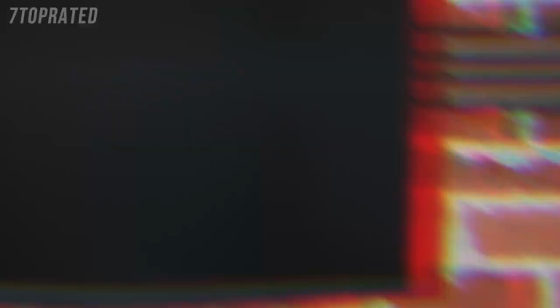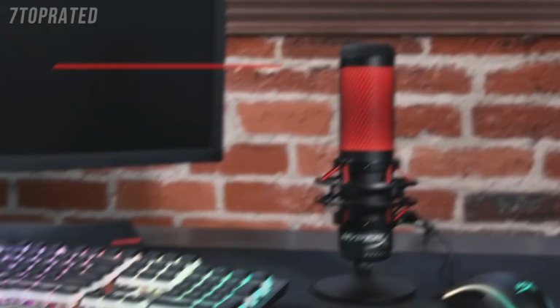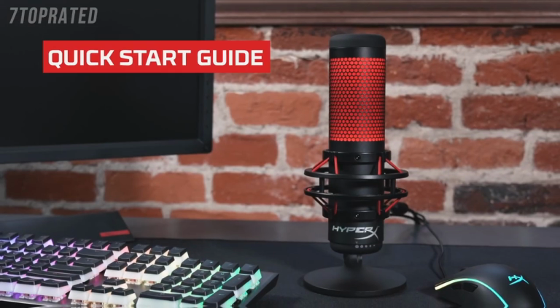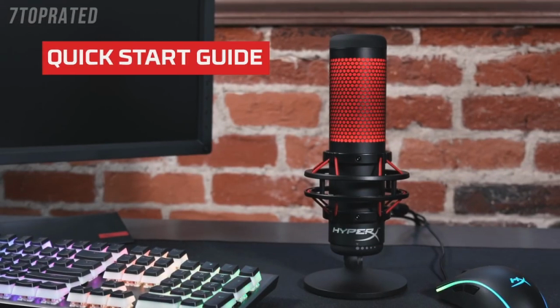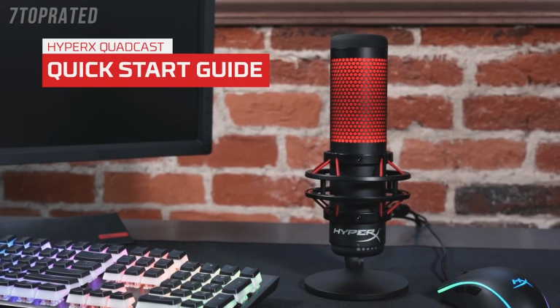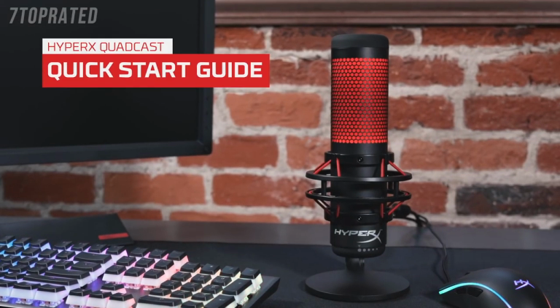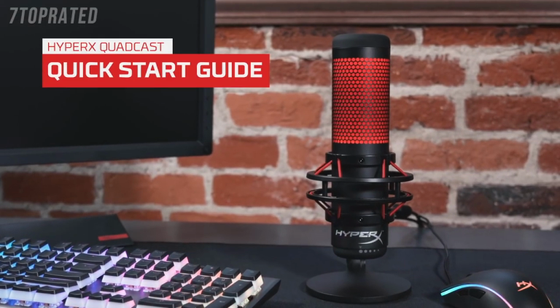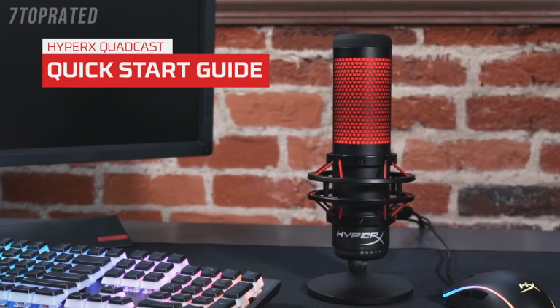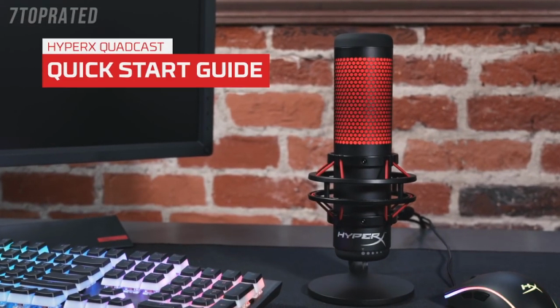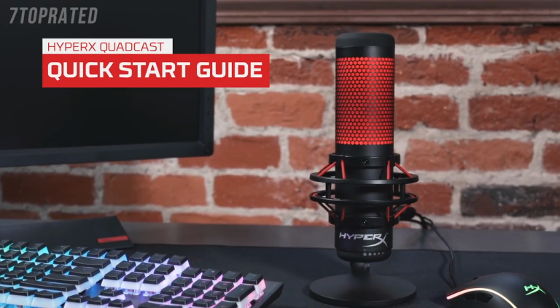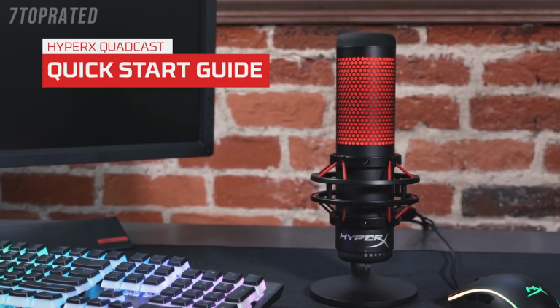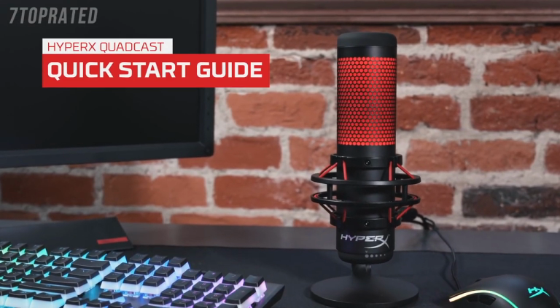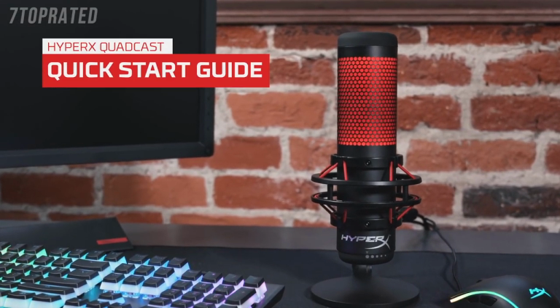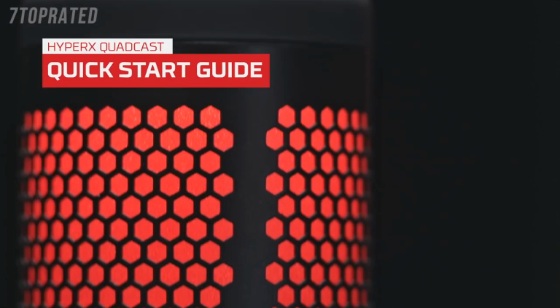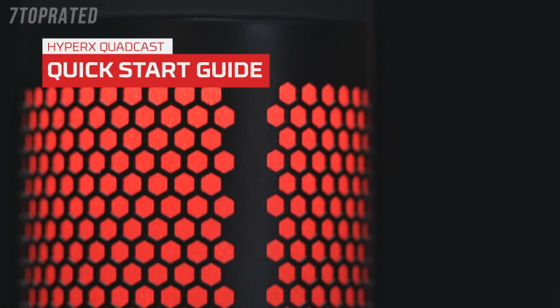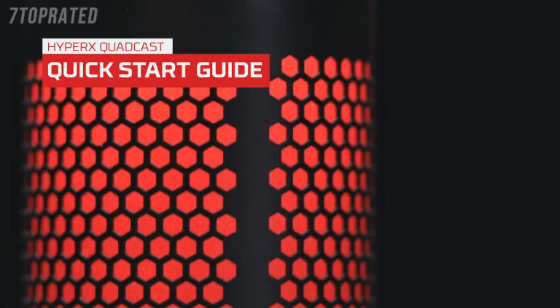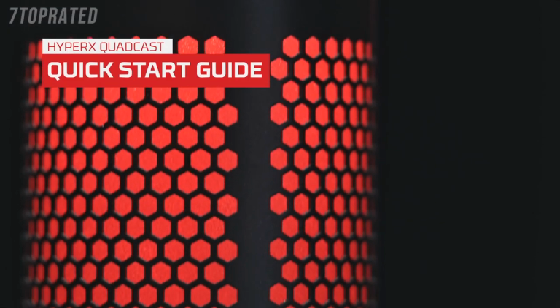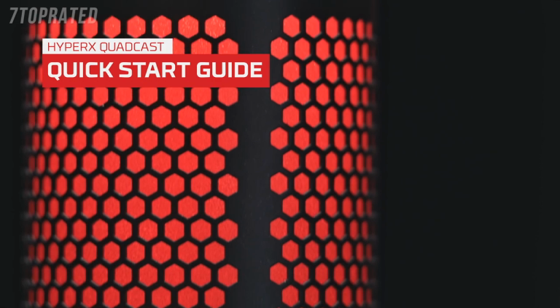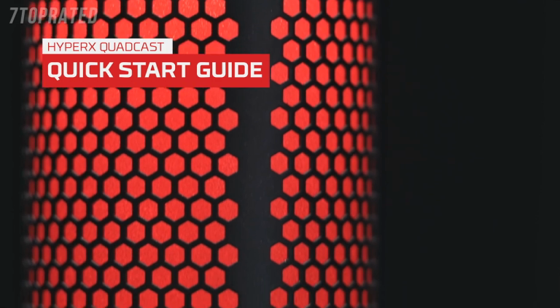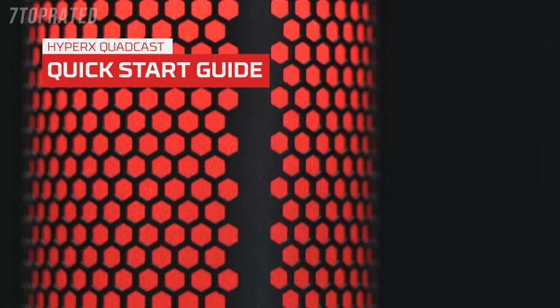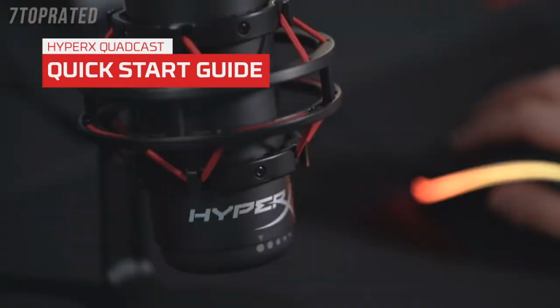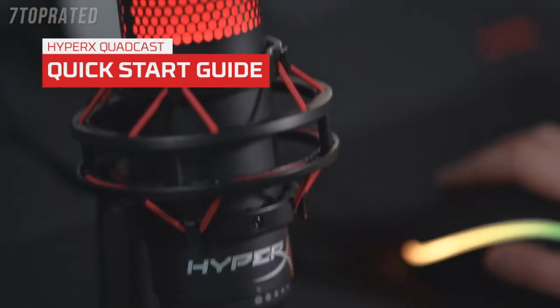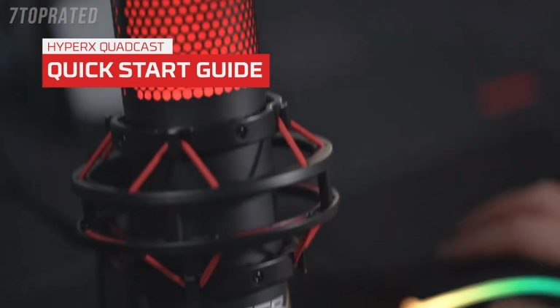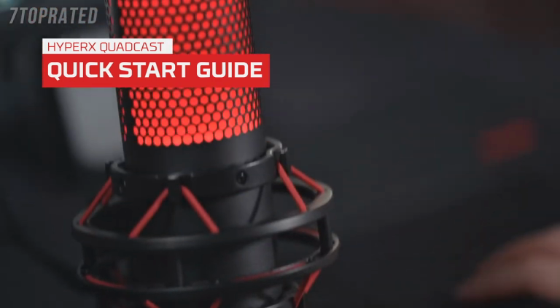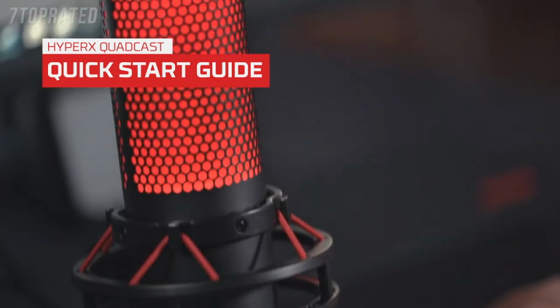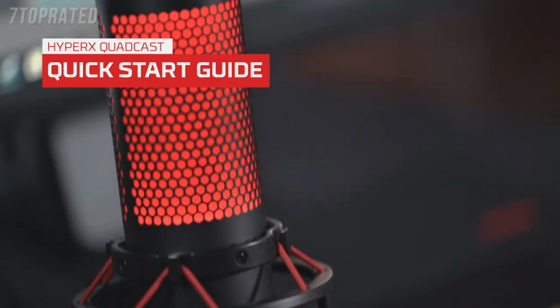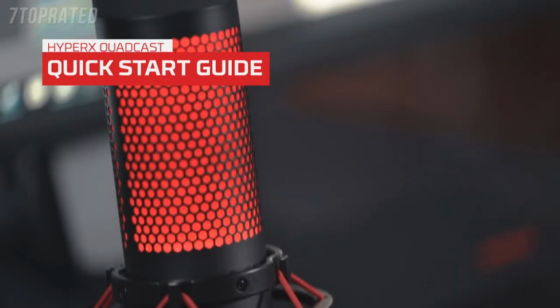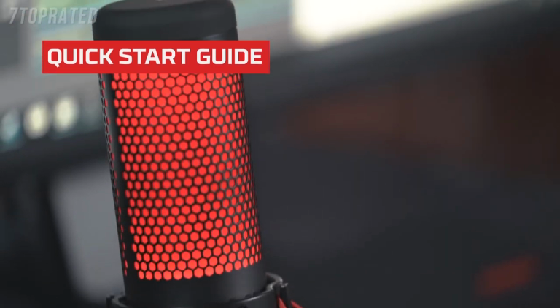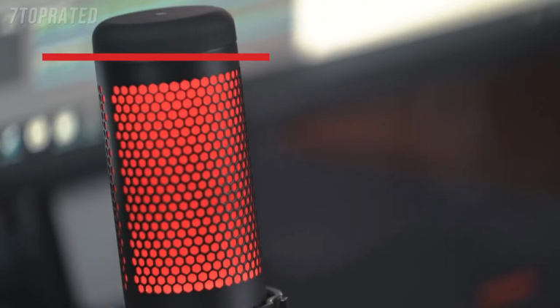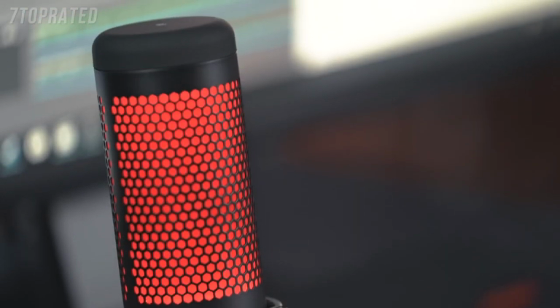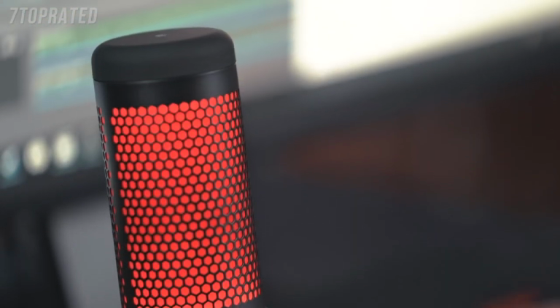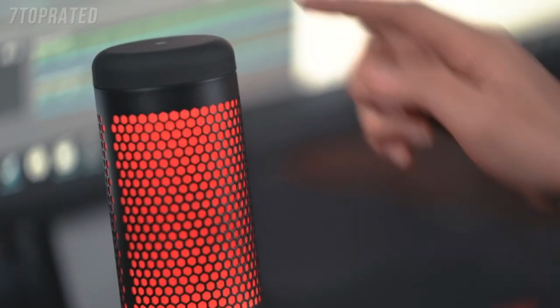The HyperX Quadcast is a full-featured standalone condenser mic. This quick-start guide will help you get set up and started.